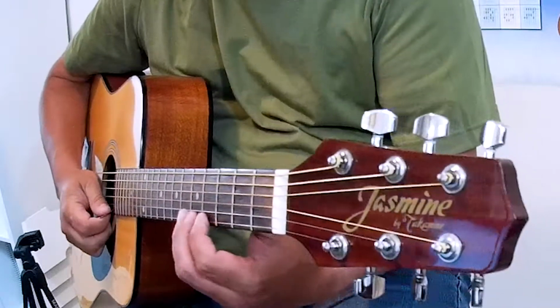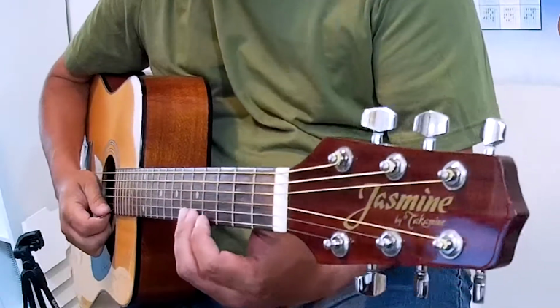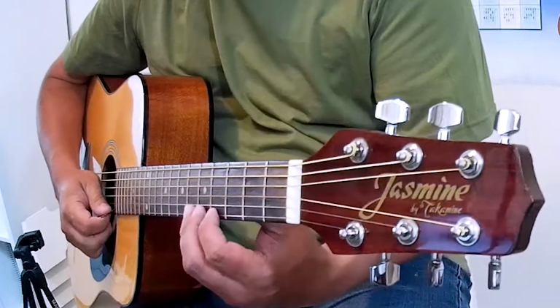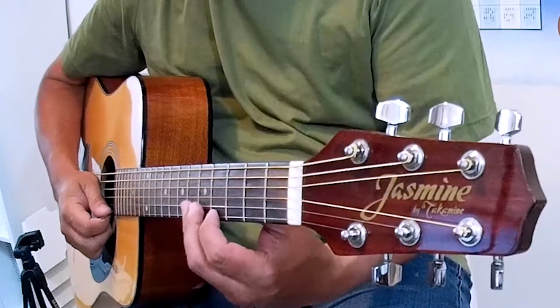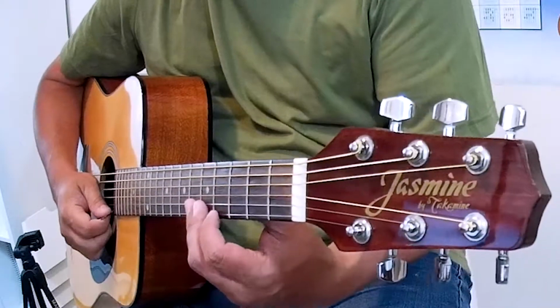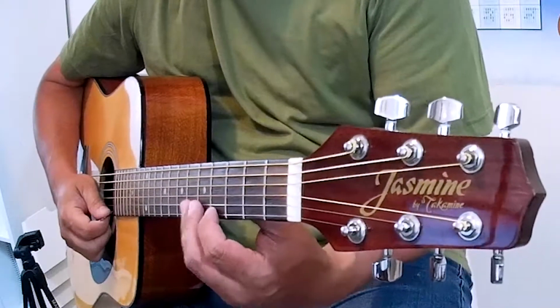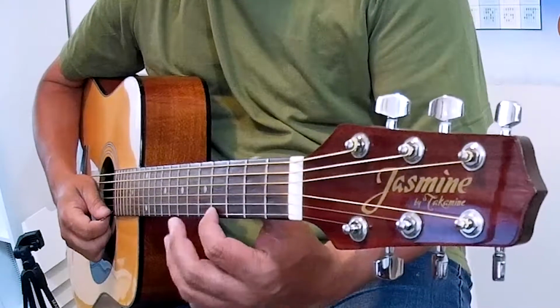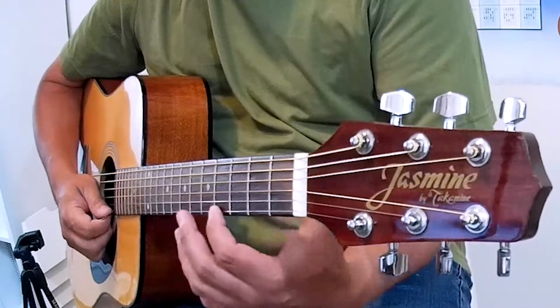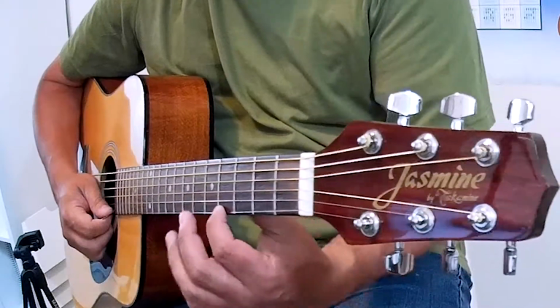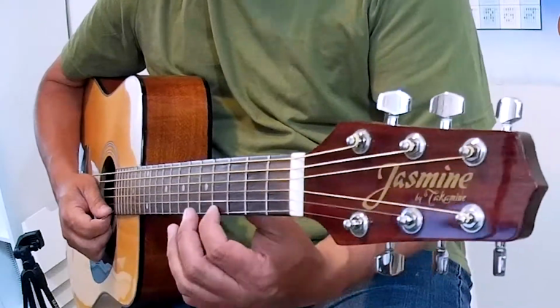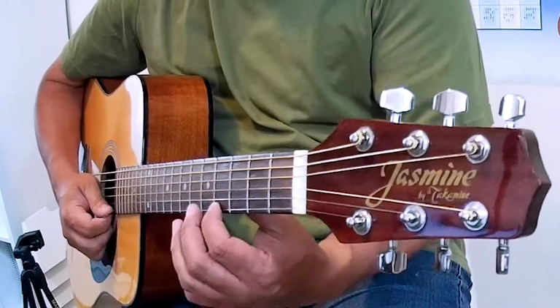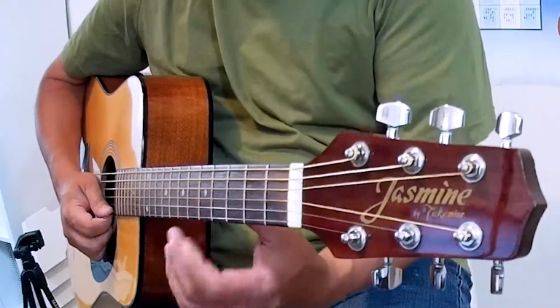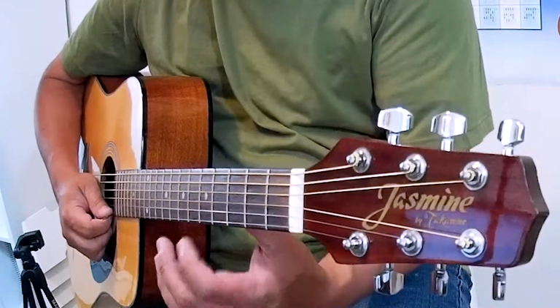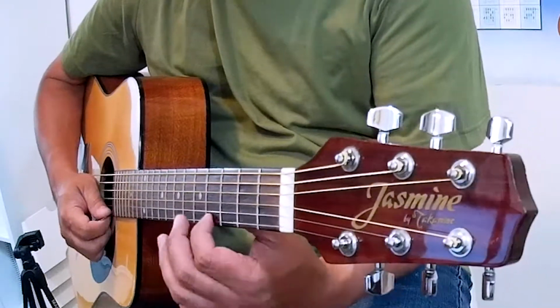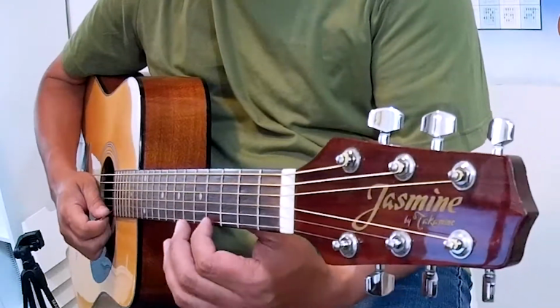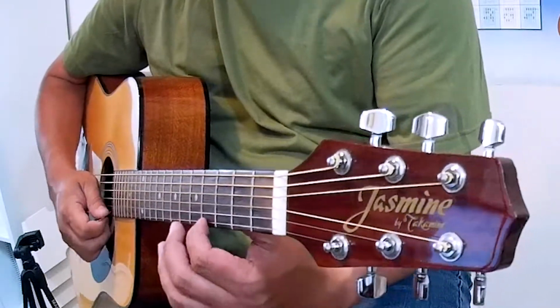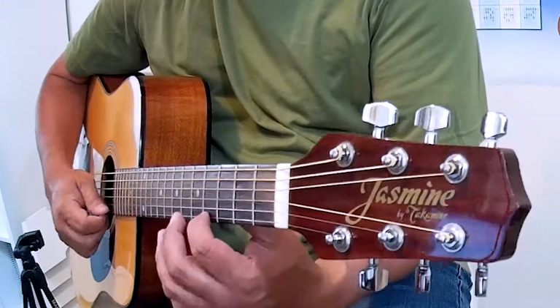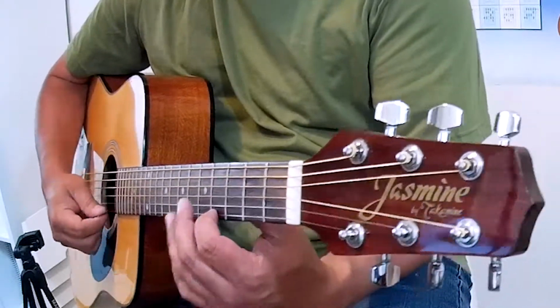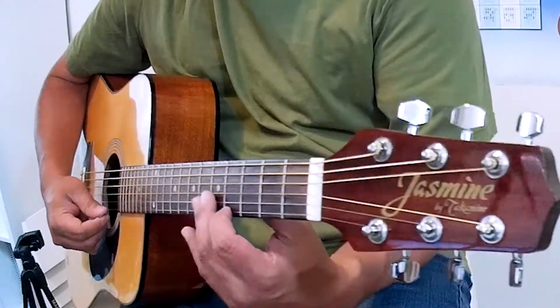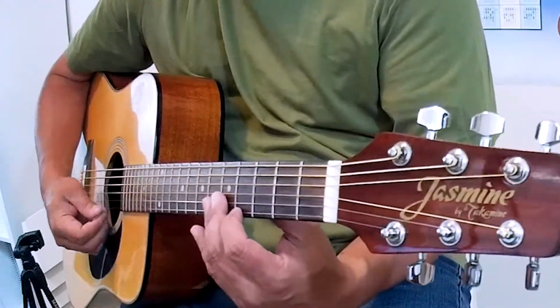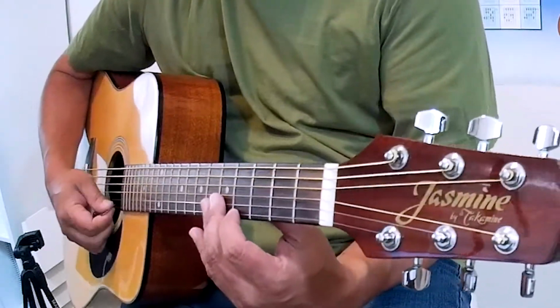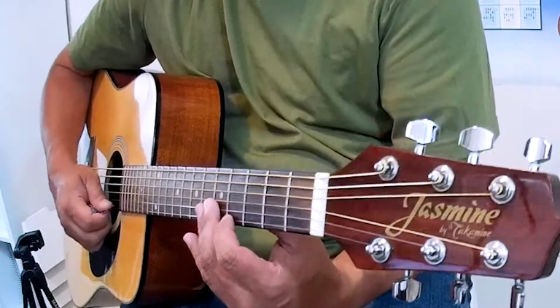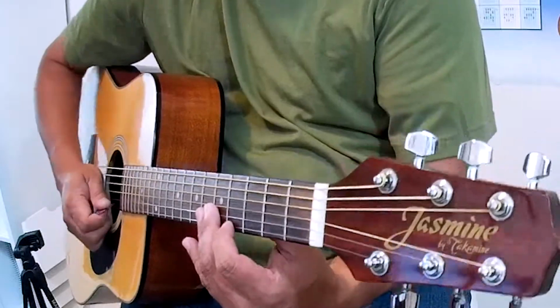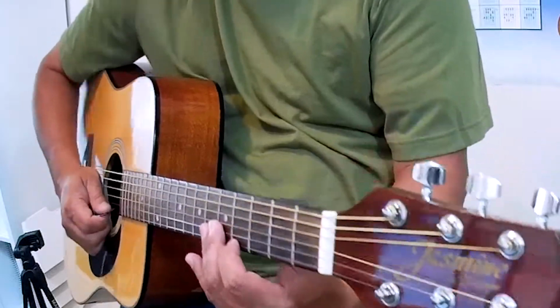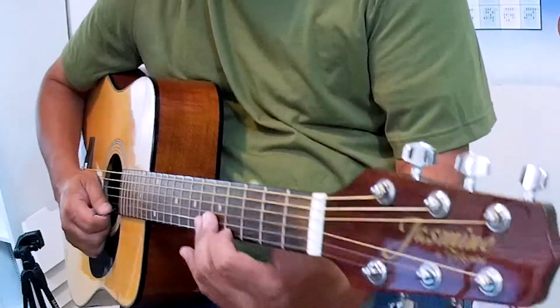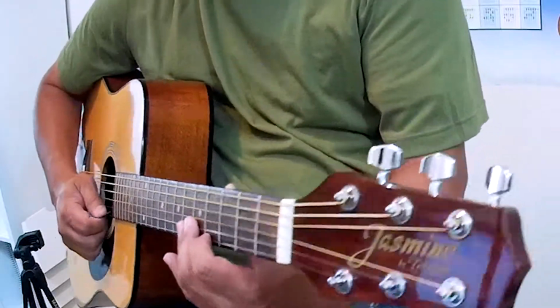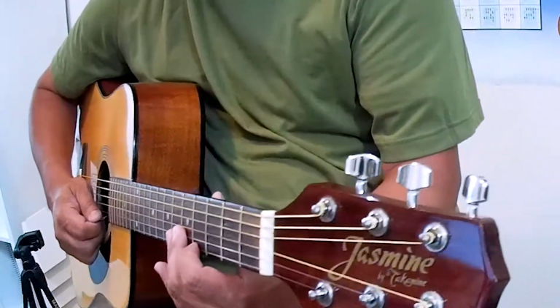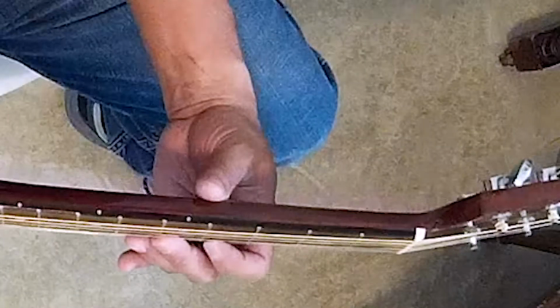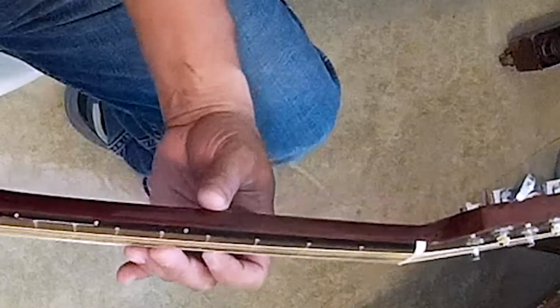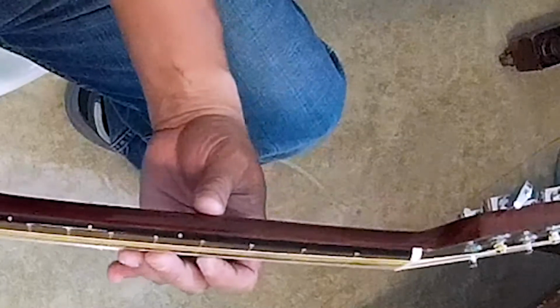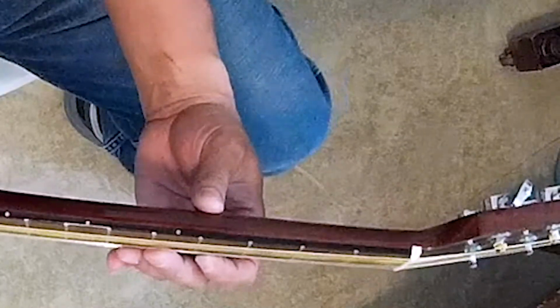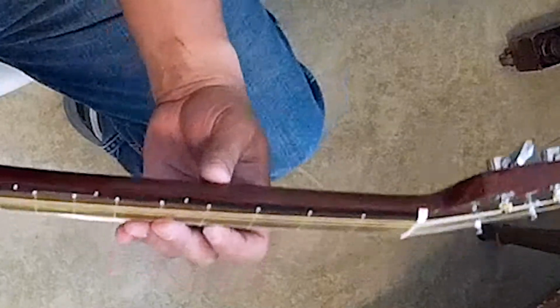Let's get set with our thumb on the middle of the neck and first finger over the fourth fret. Here we go.